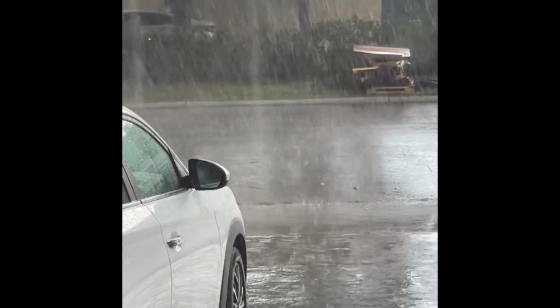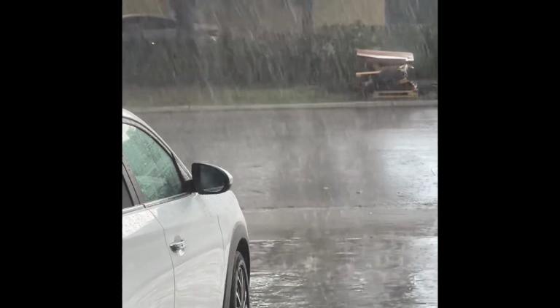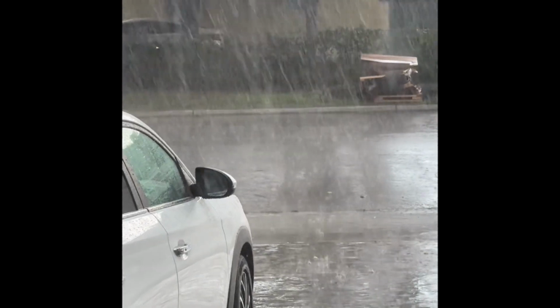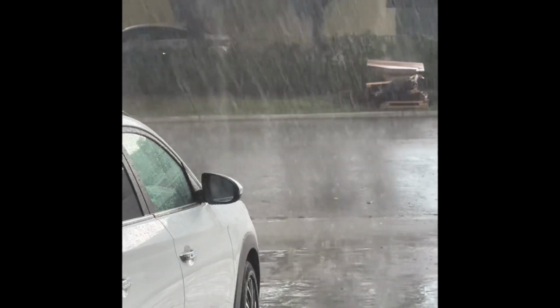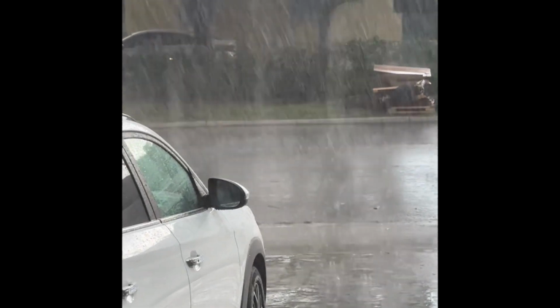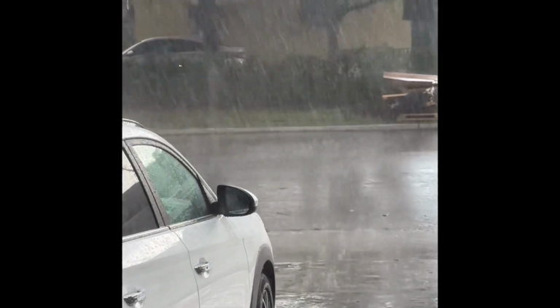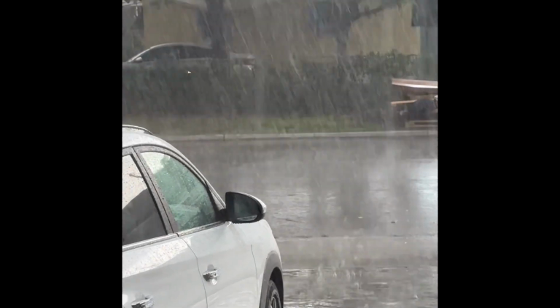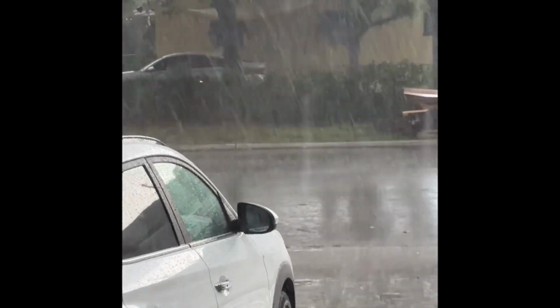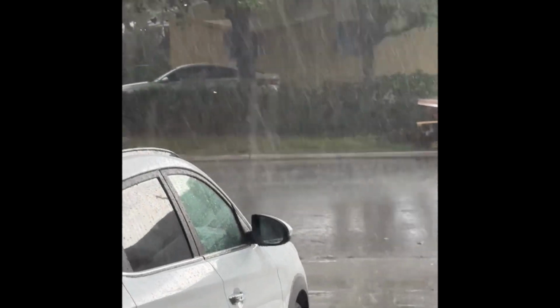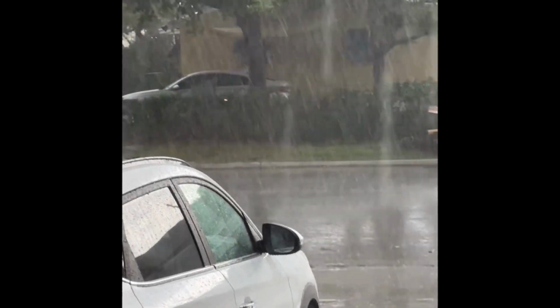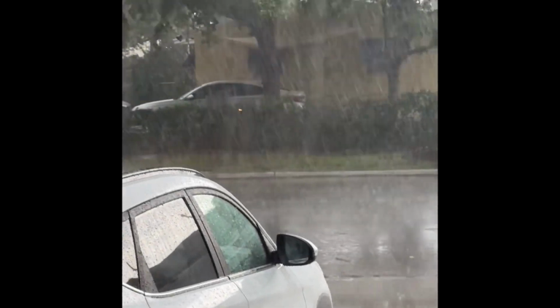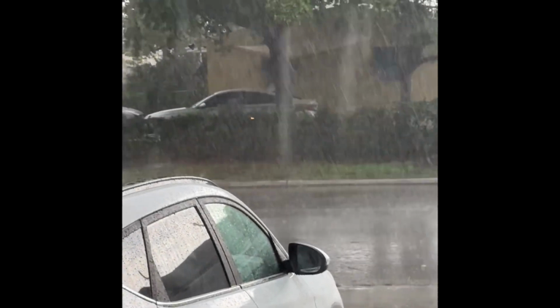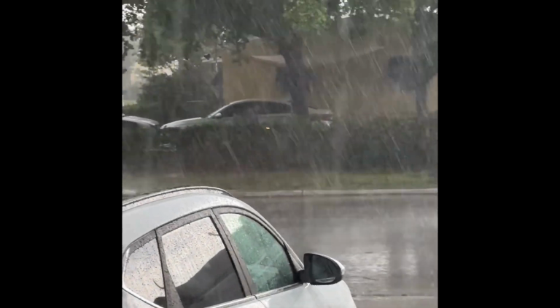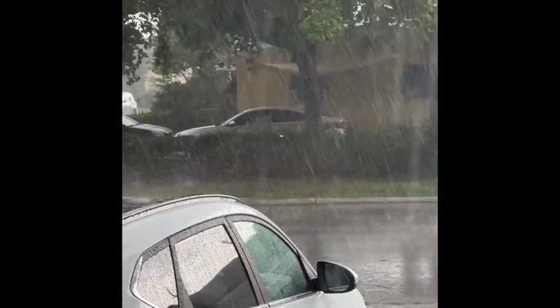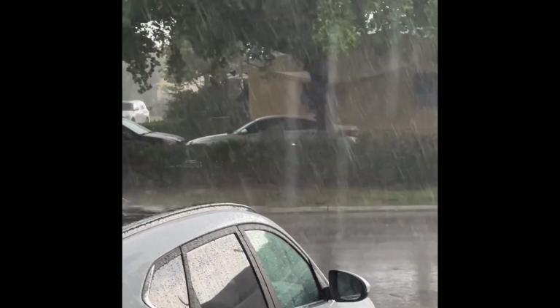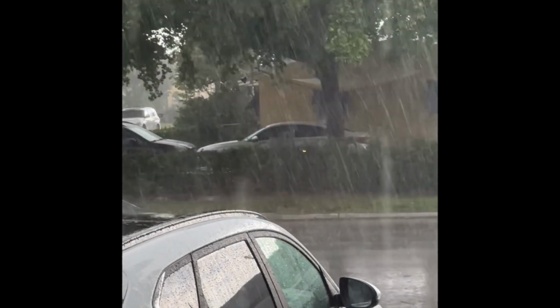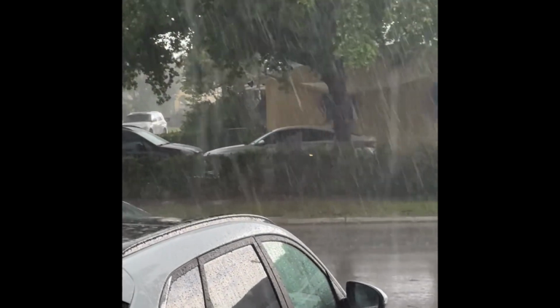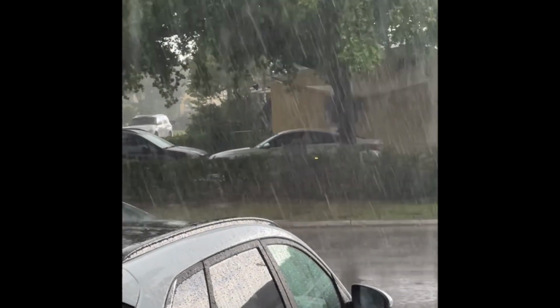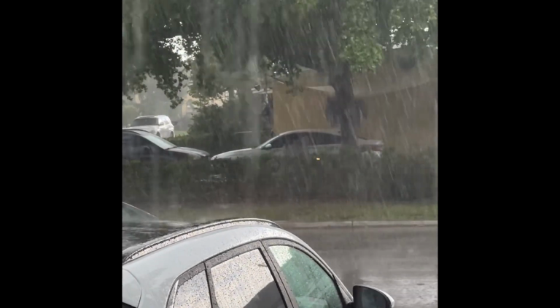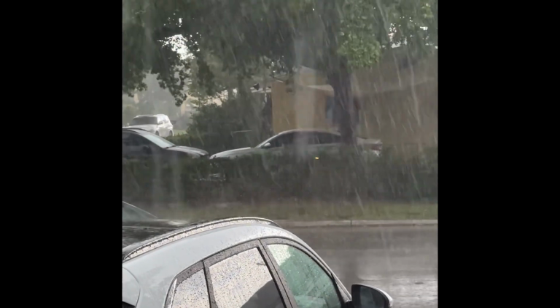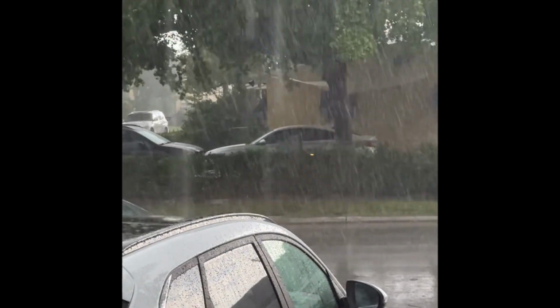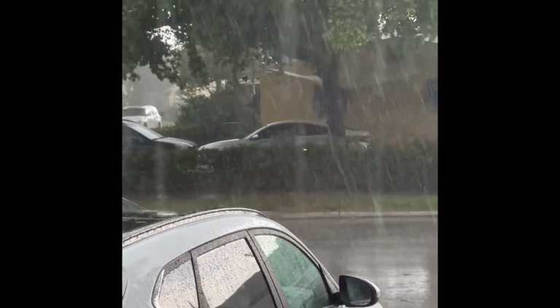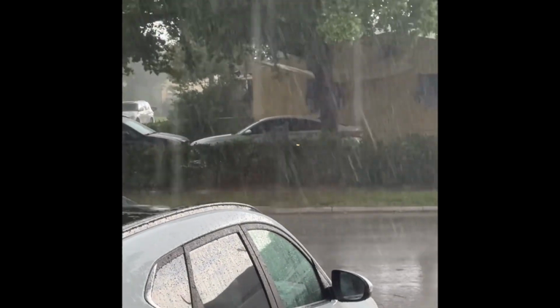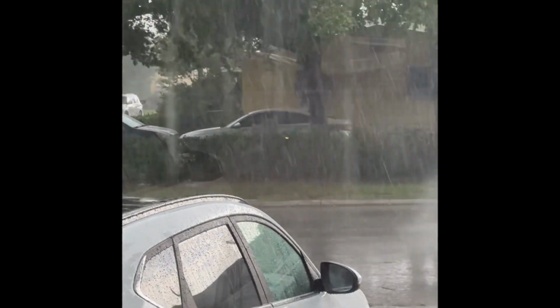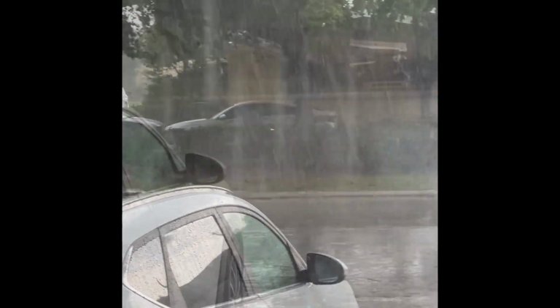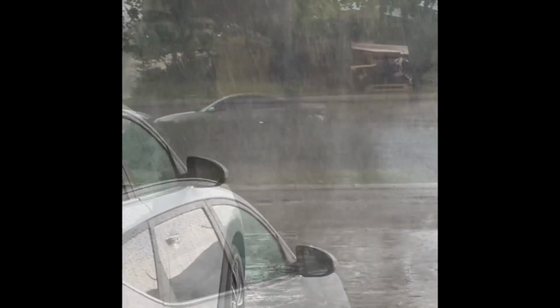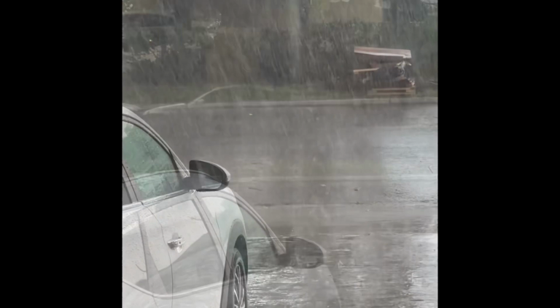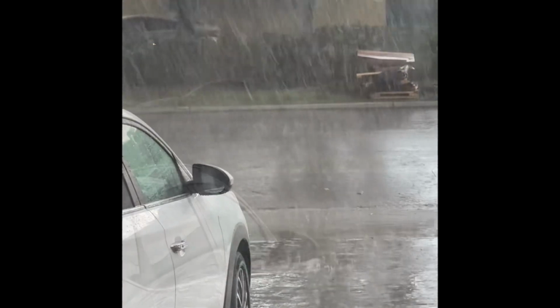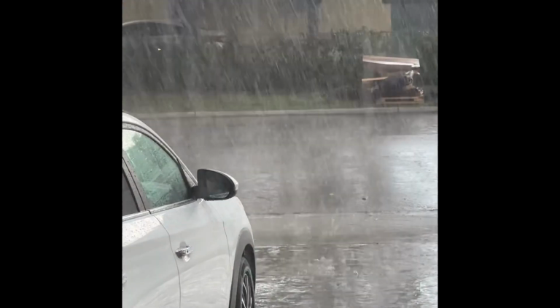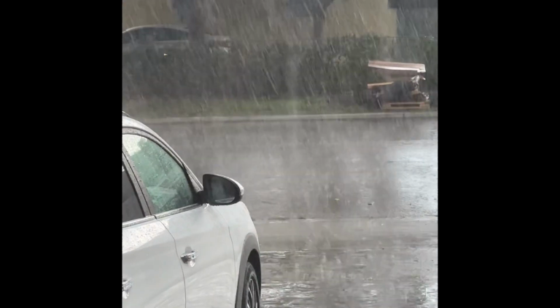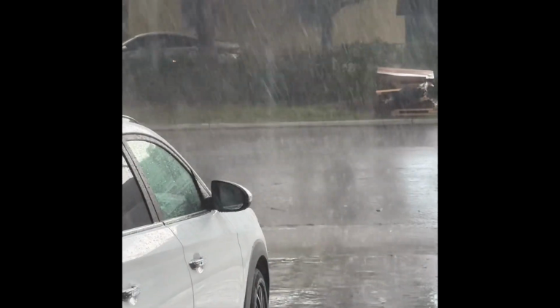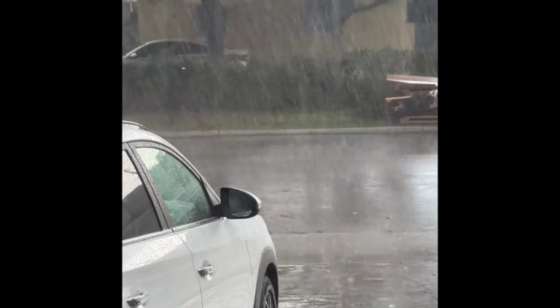Hi everyone, welcome back to my decluttering video, not channel.